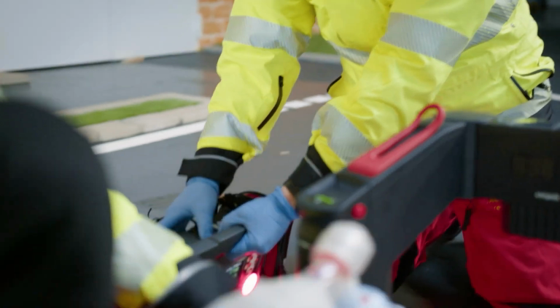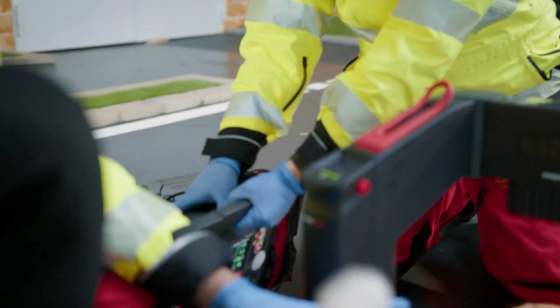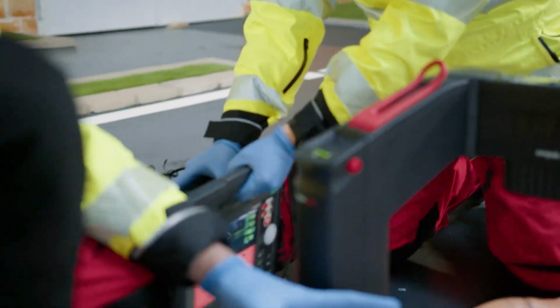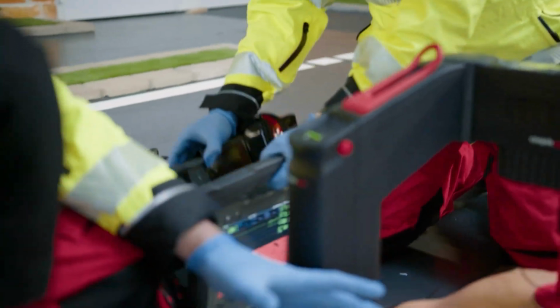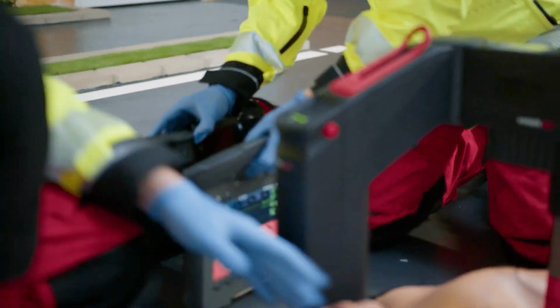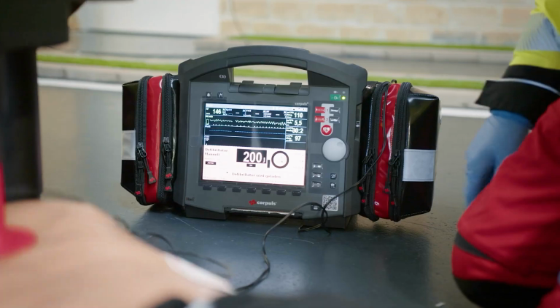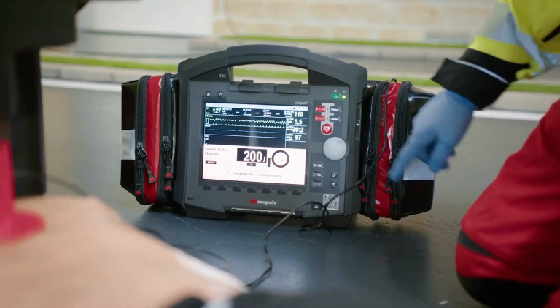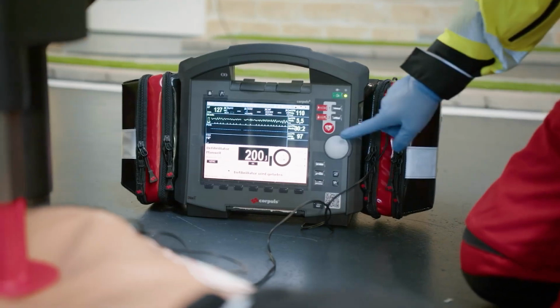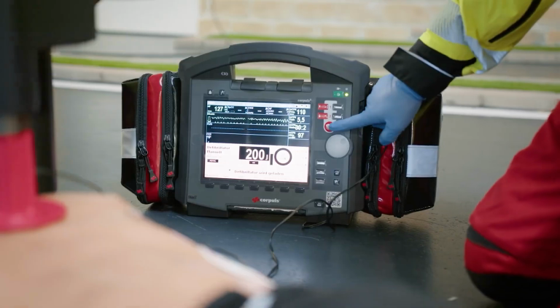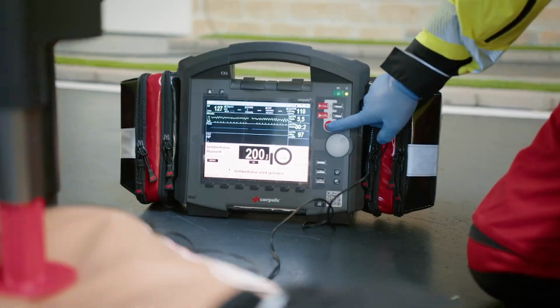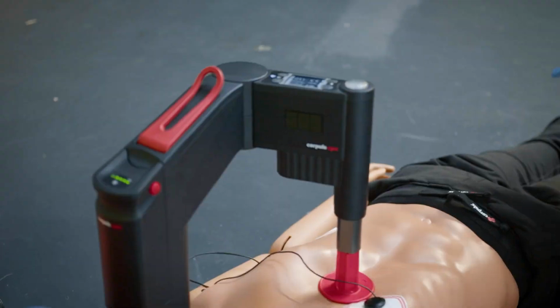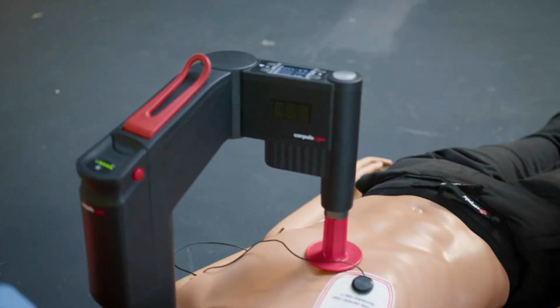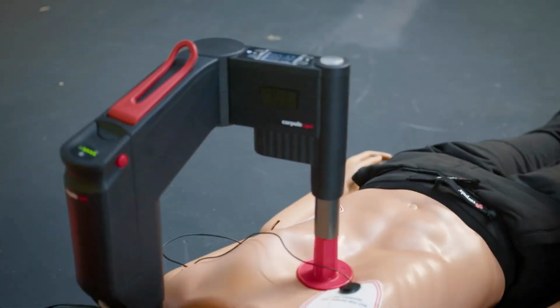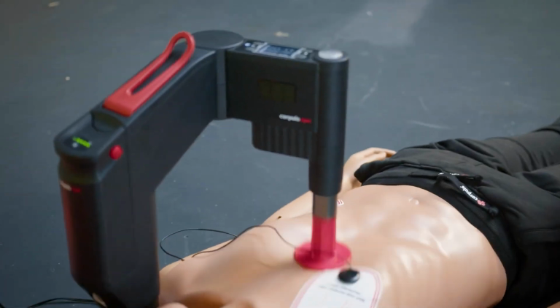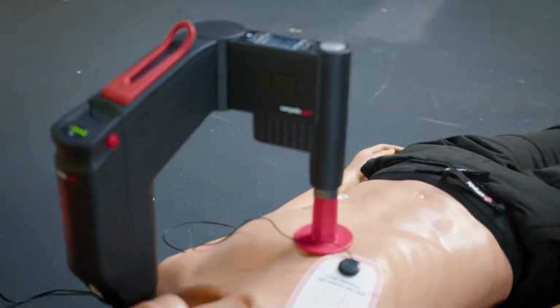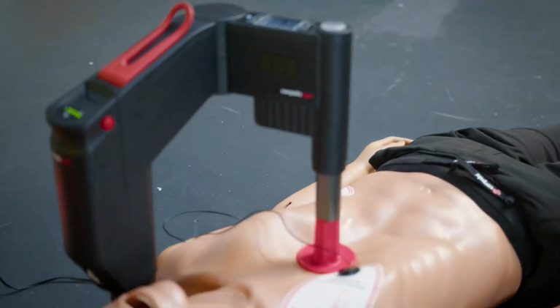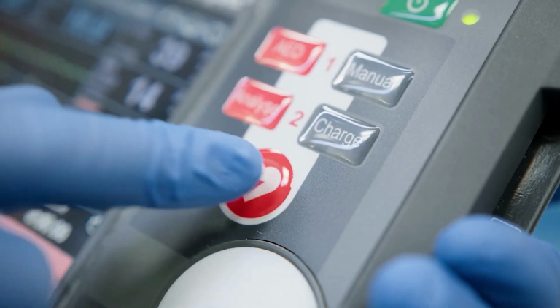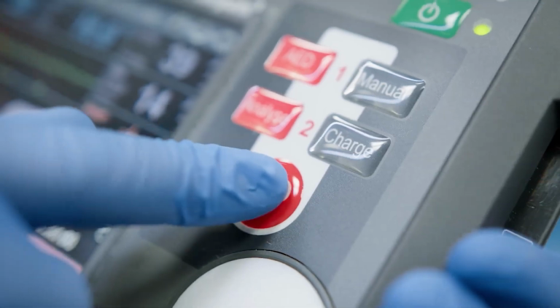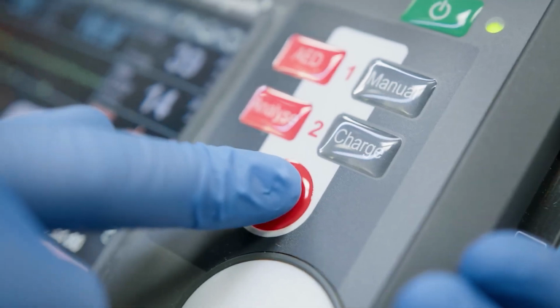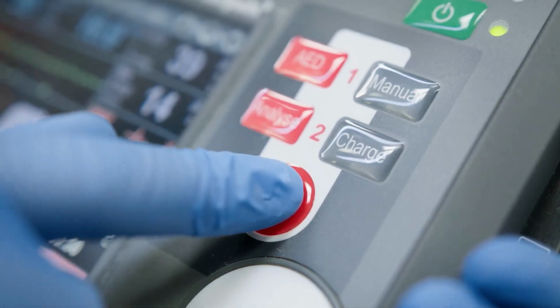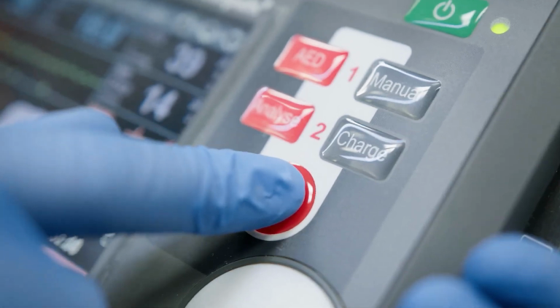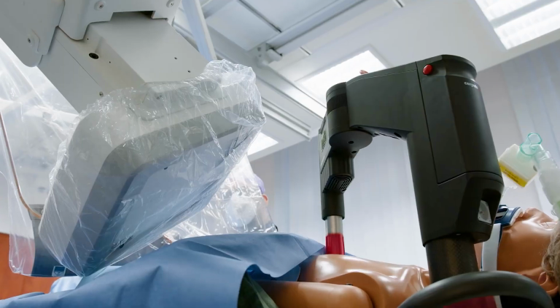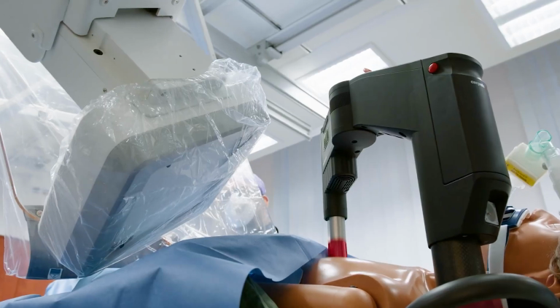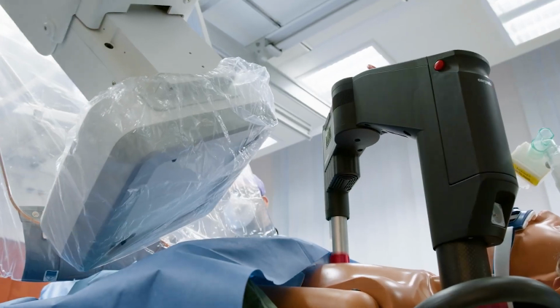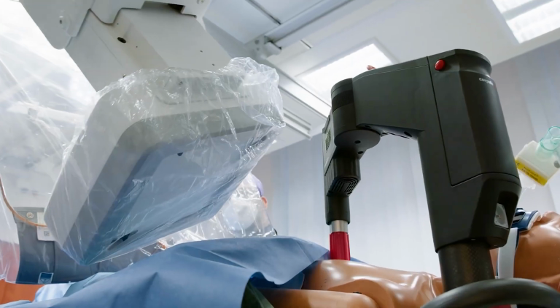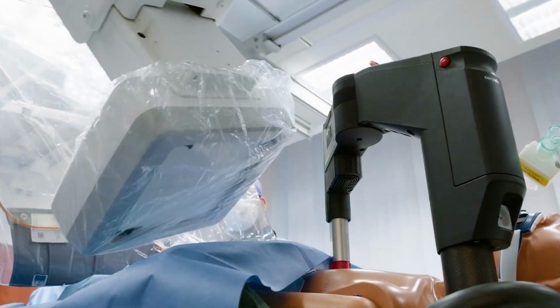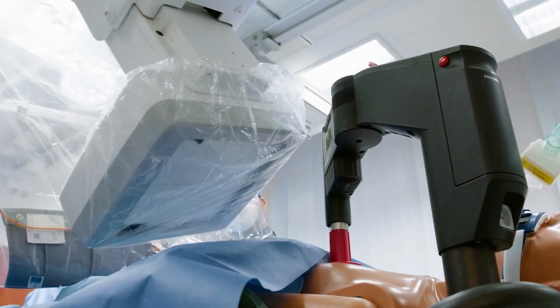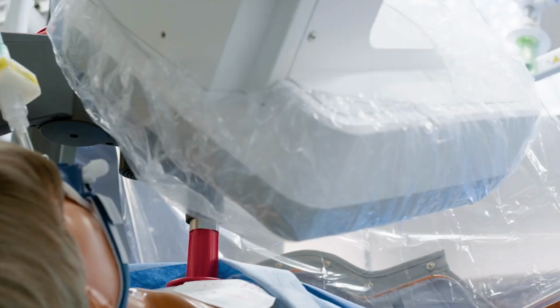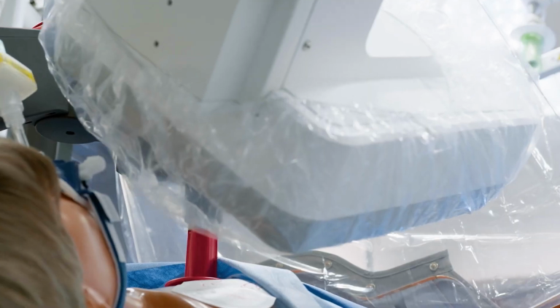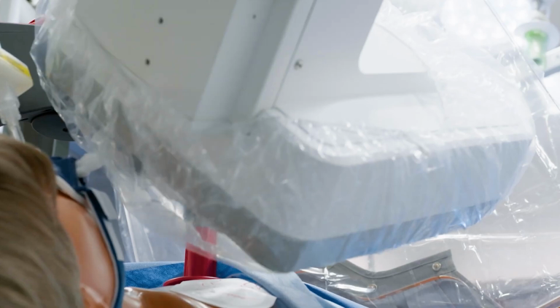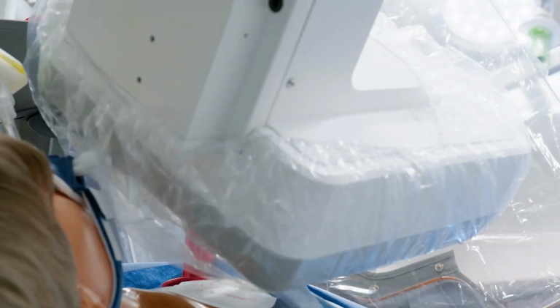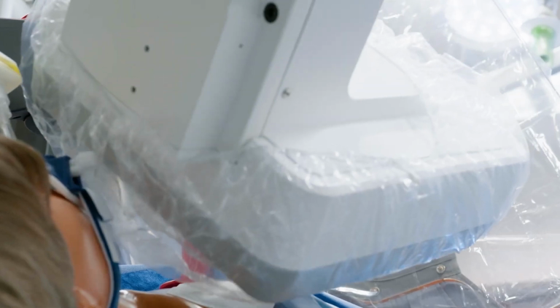The compression depth can be adjusted from two to six centimeters, and on a single charge it can operate for about 90 minutes.